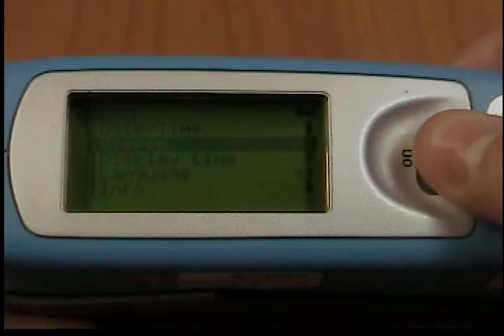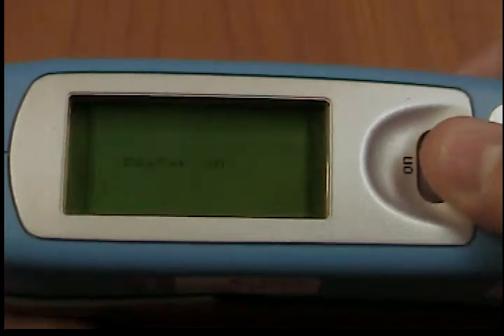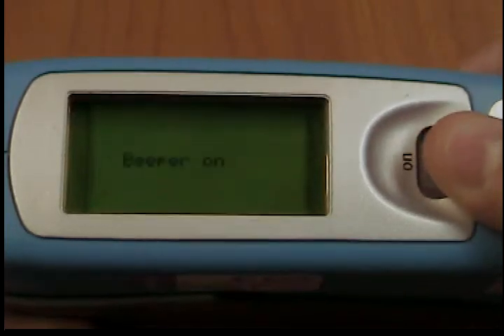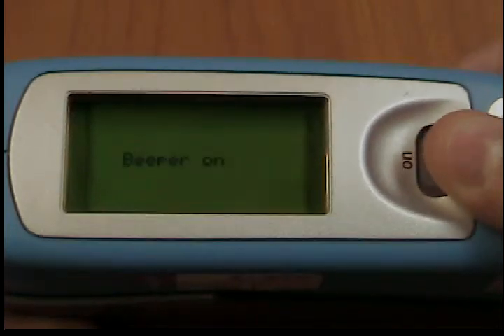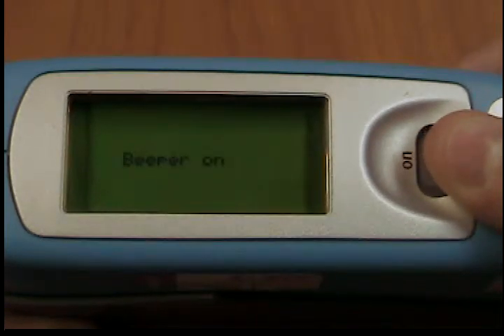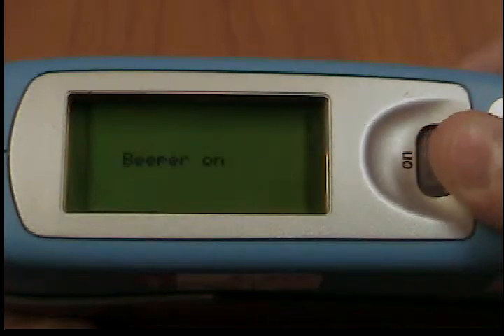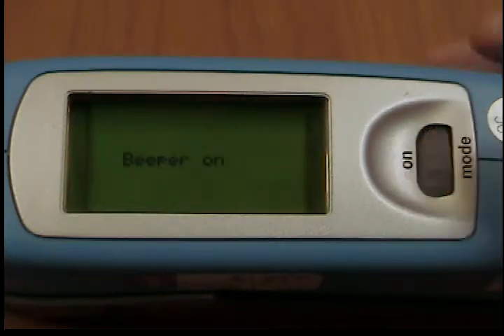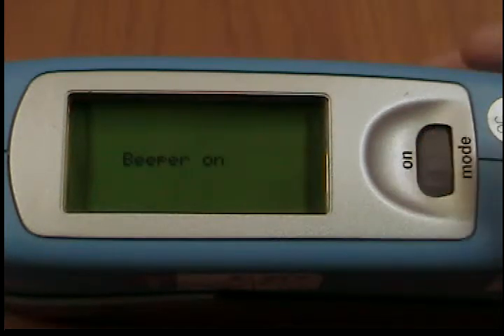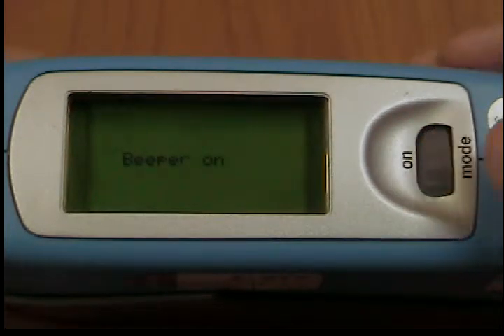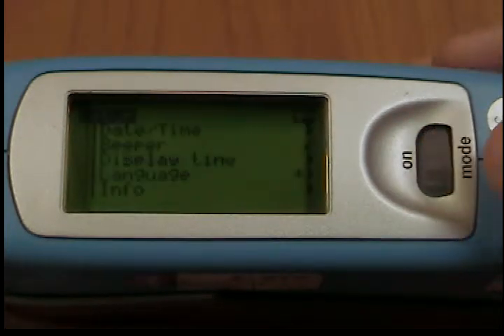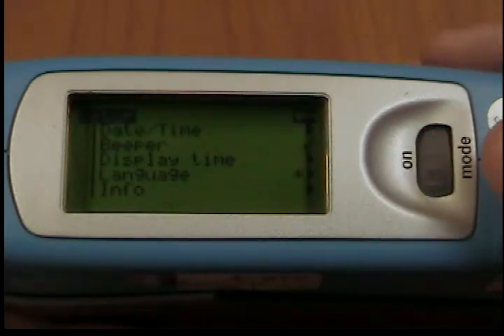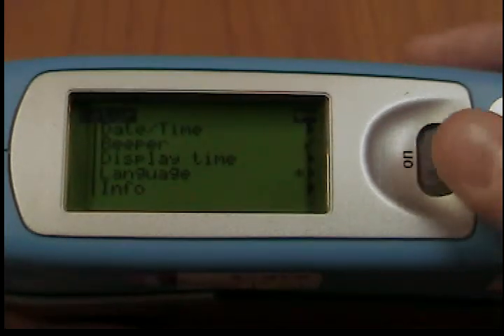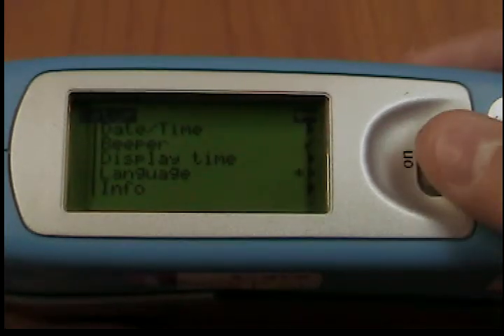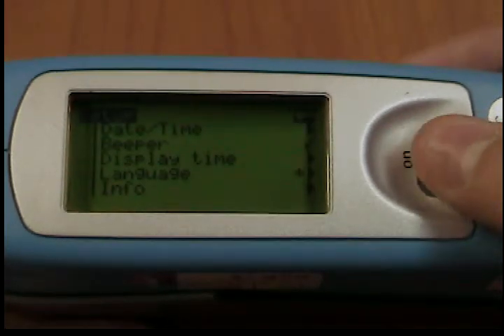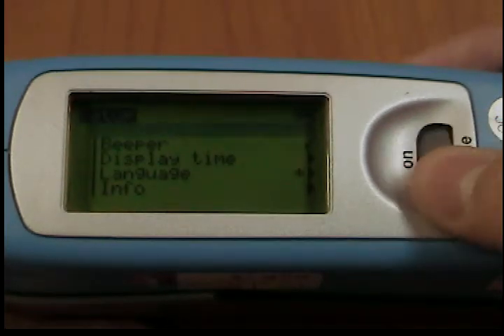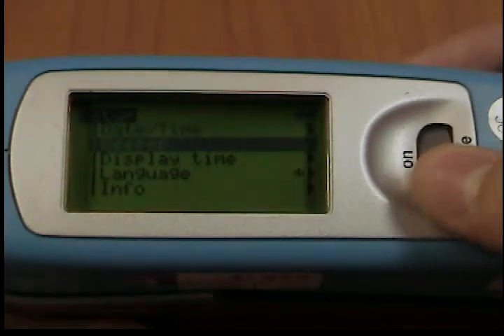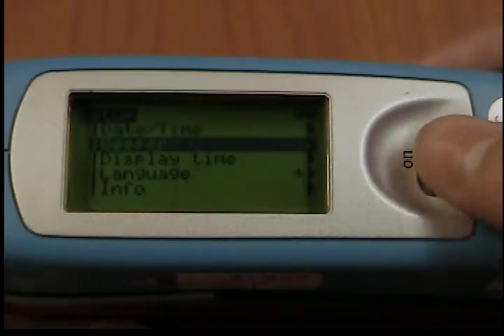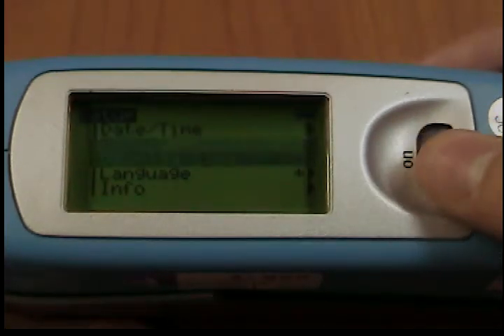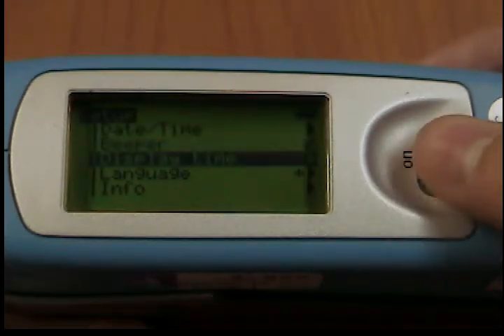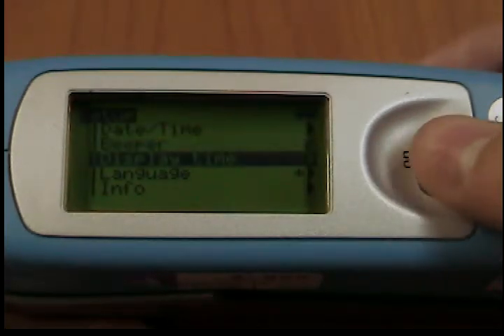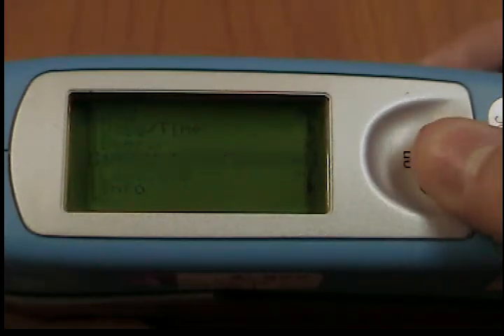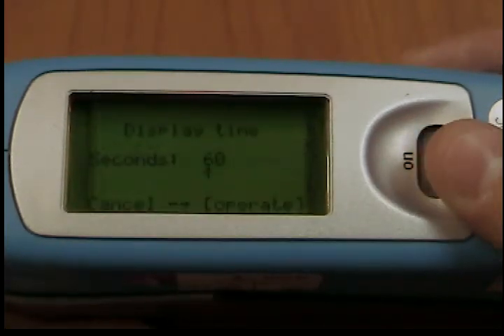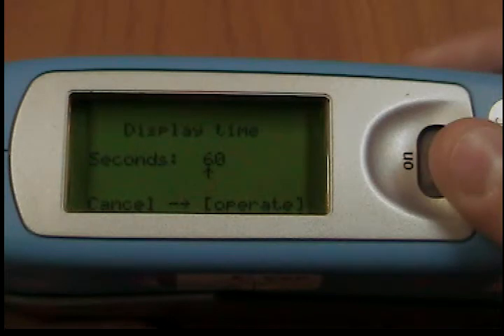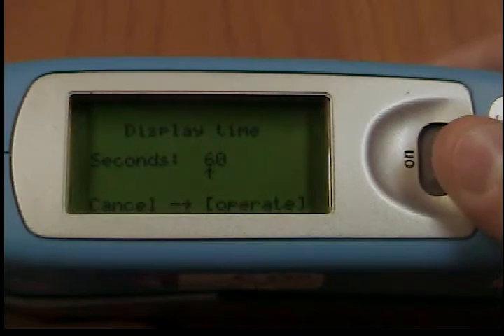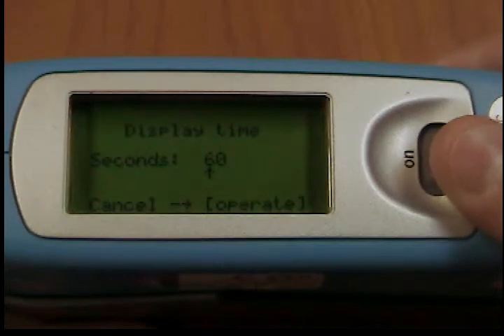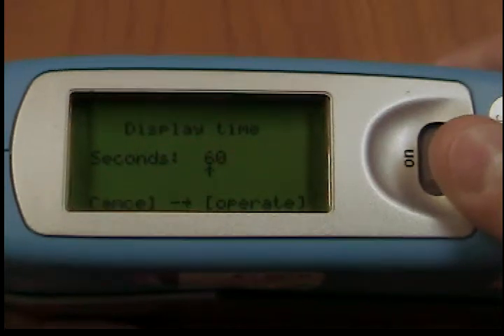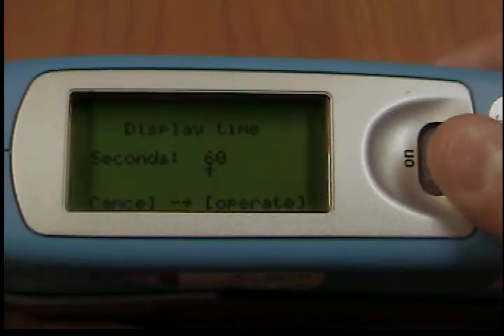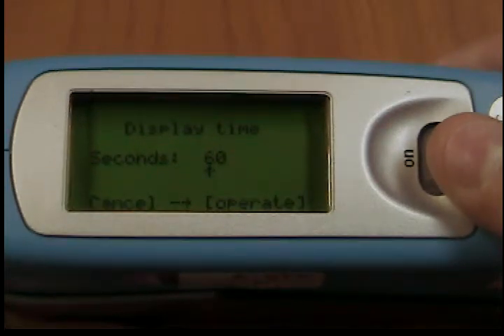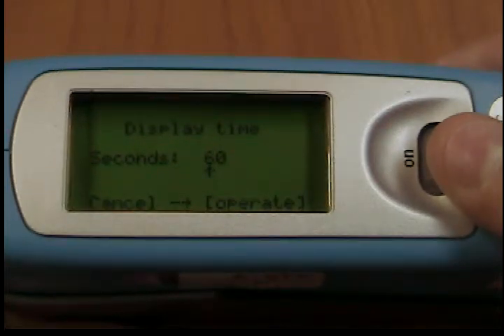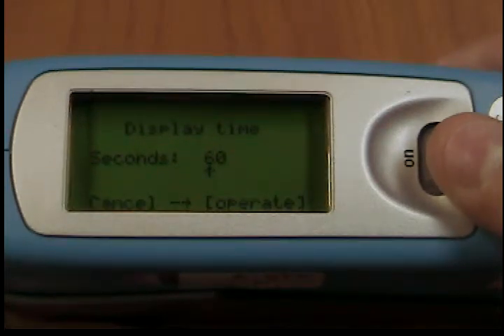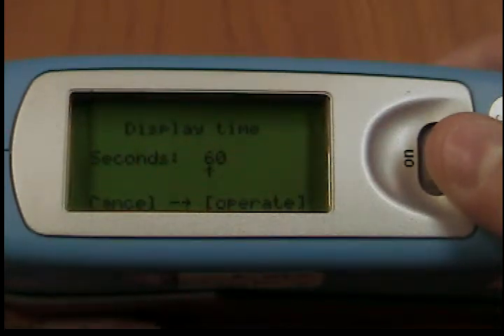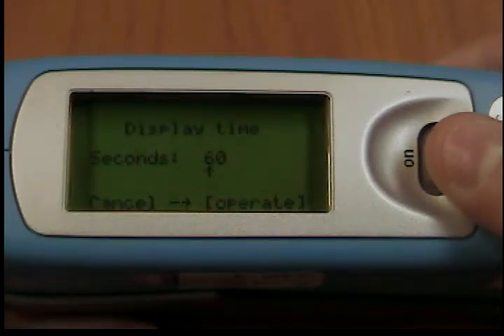Display time. To save electricity, the unit automatically turns off after a certain amount of time. You can determine this time yourself with the display time setting.